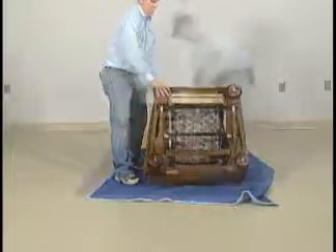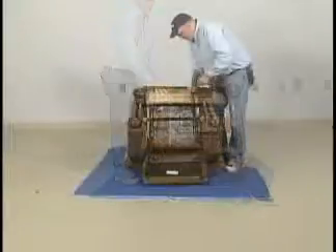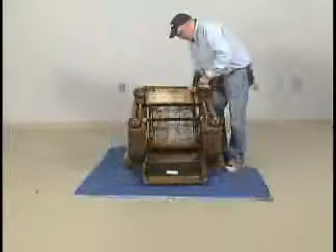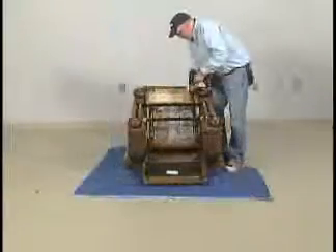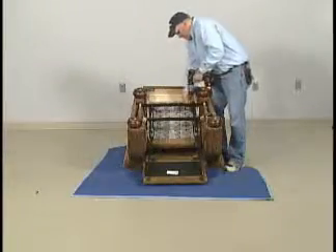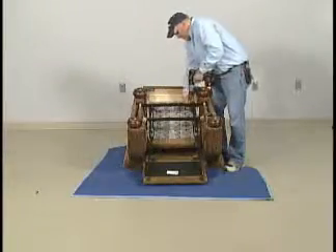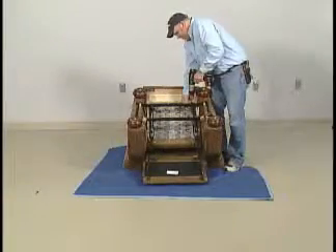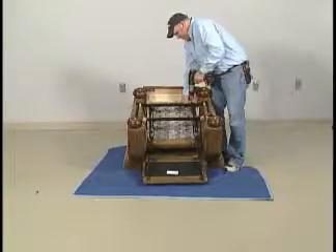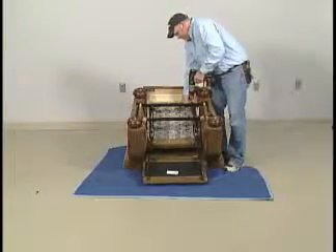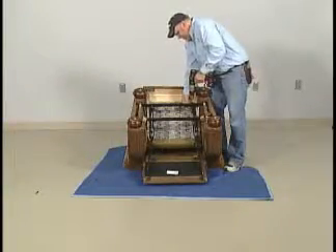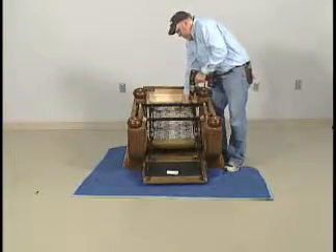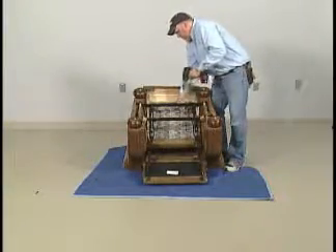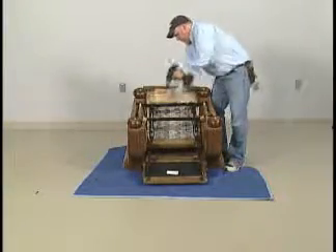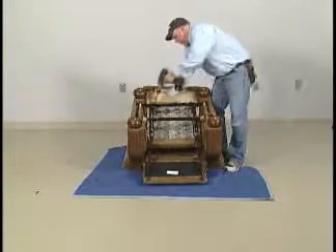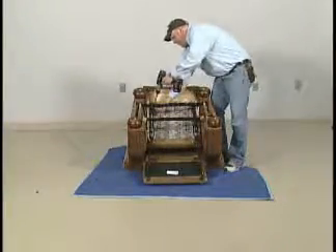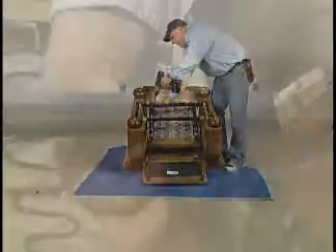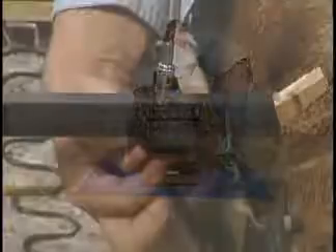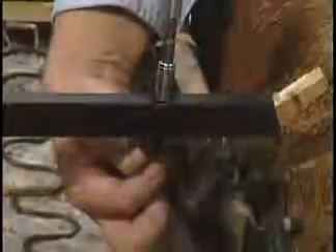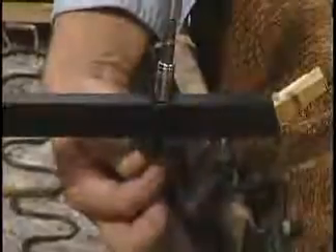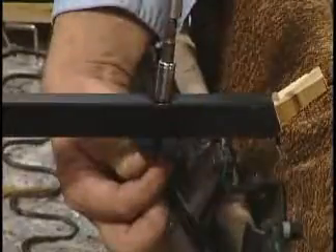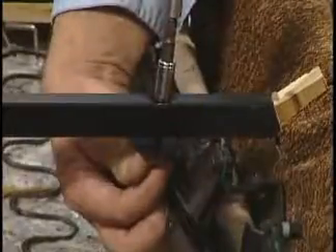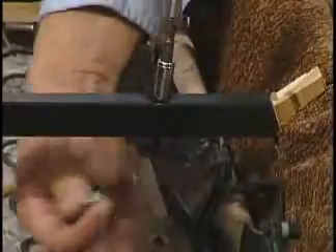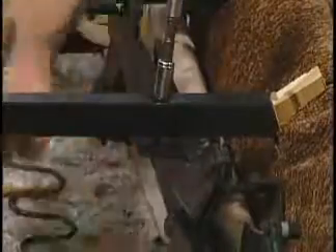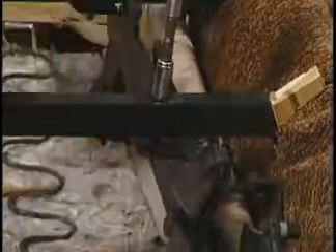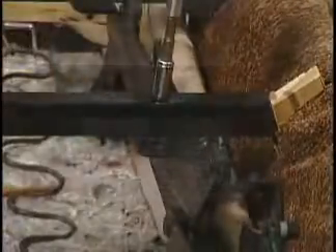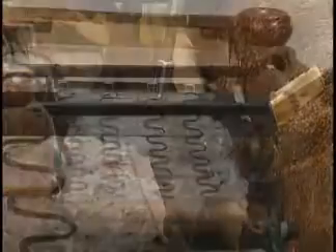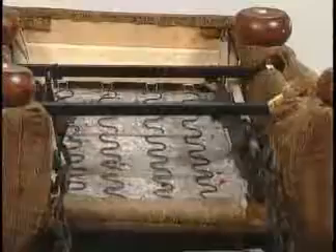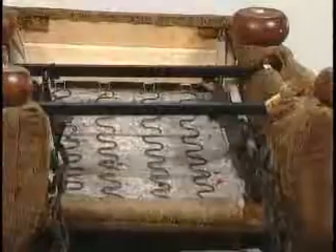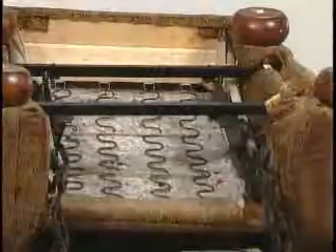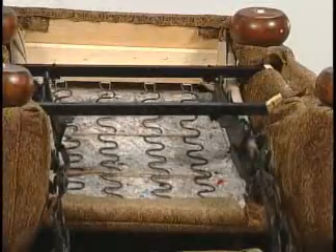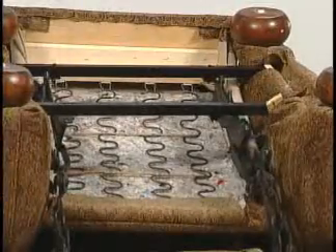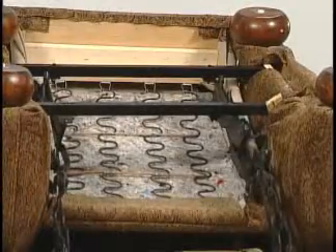Loosen all four bolts from center of metal chair frame. Remove only front two bolts, the closest to the foot rest.